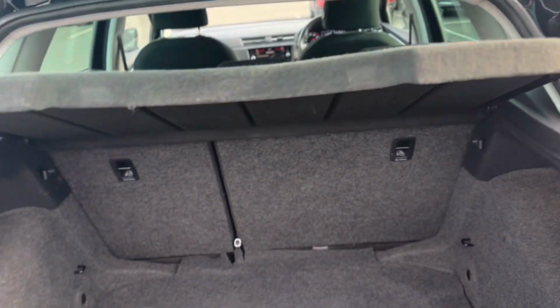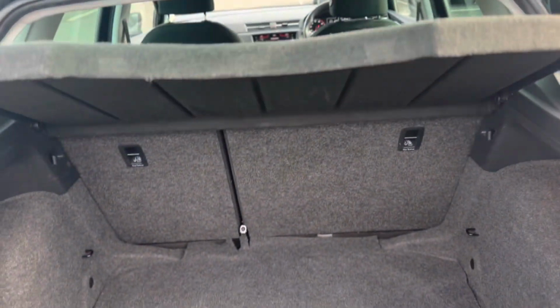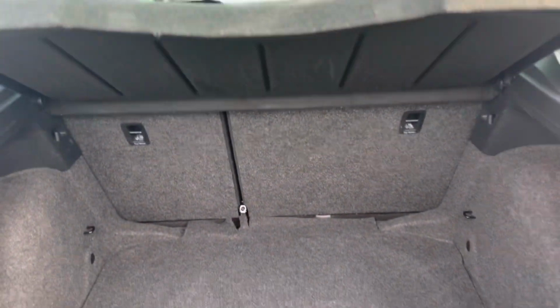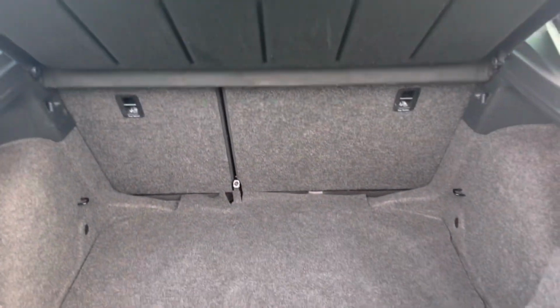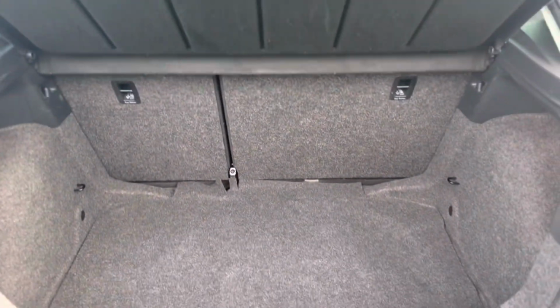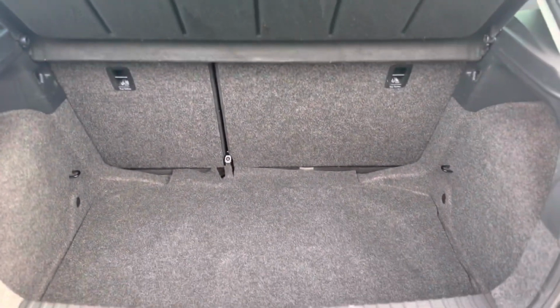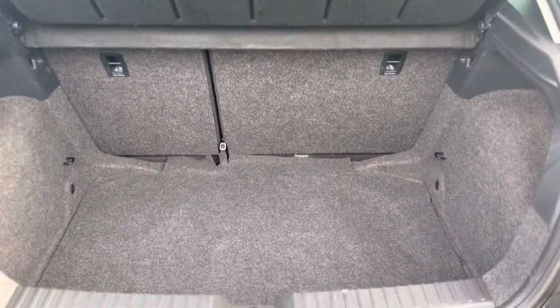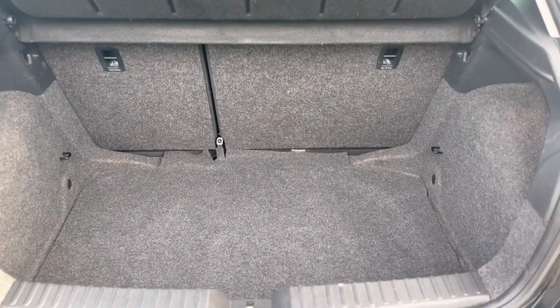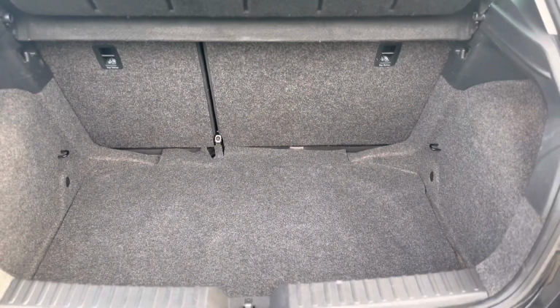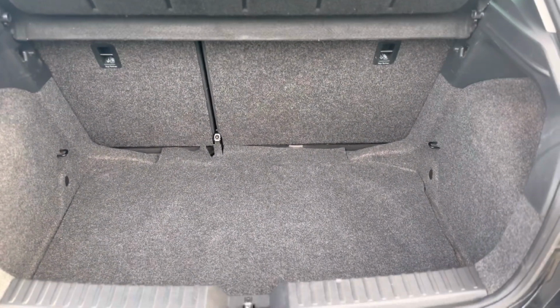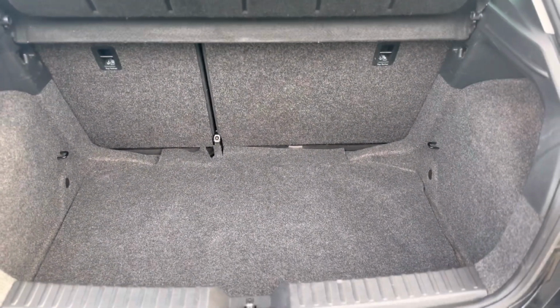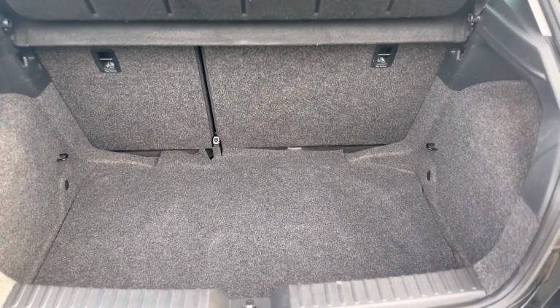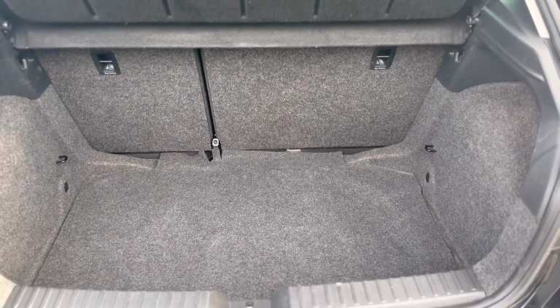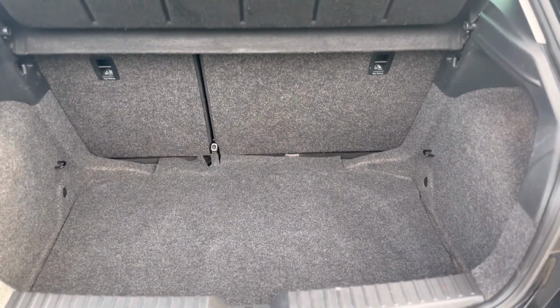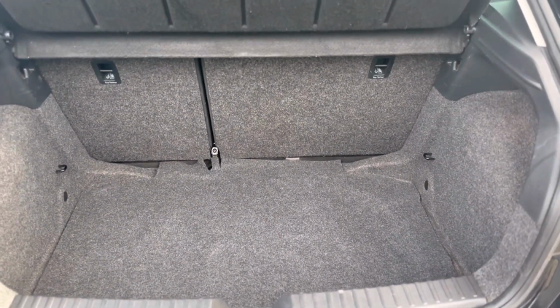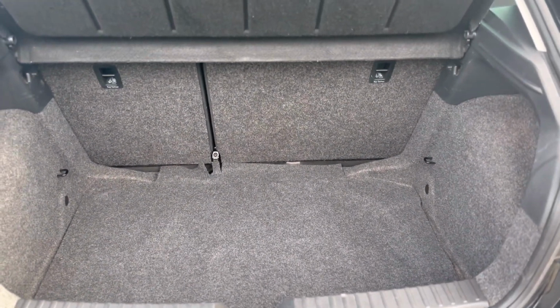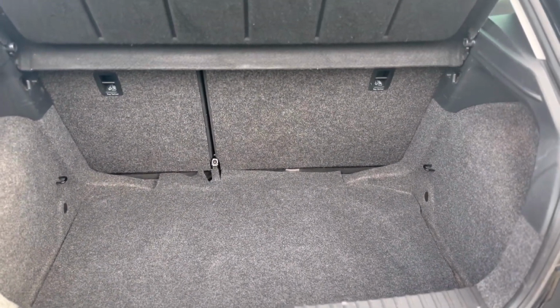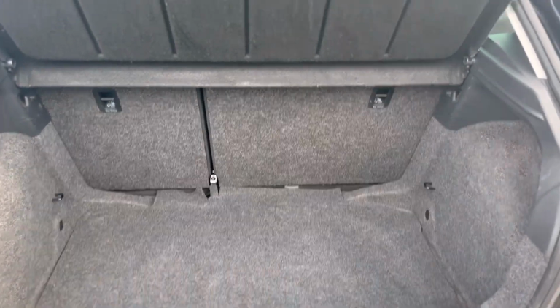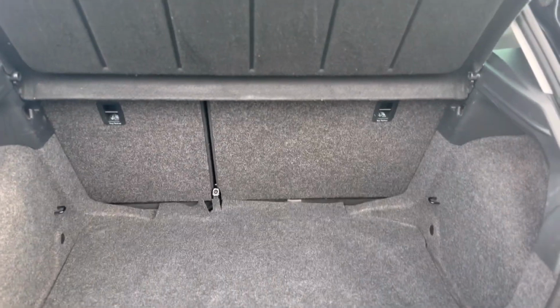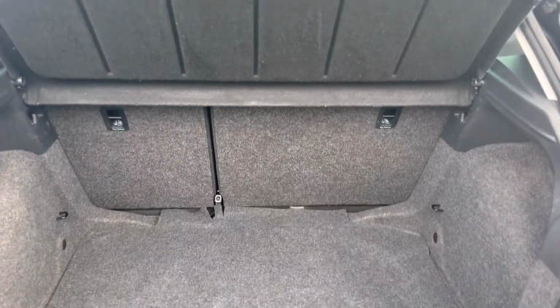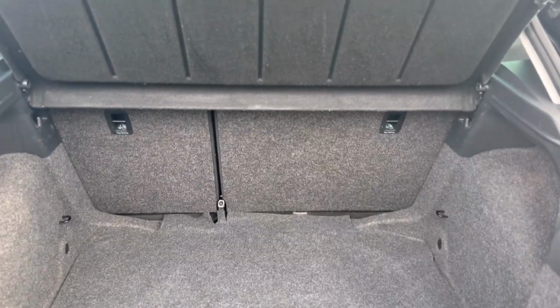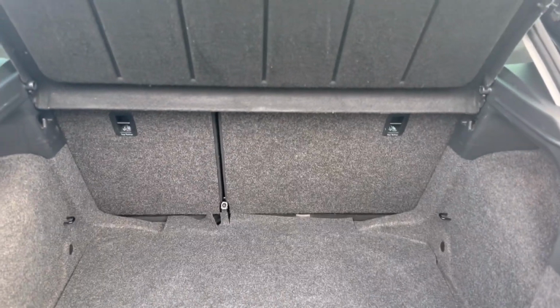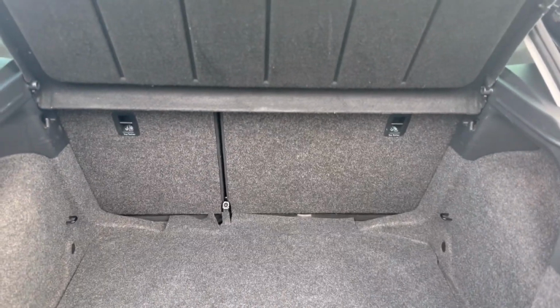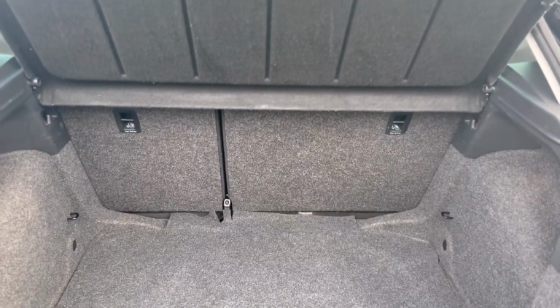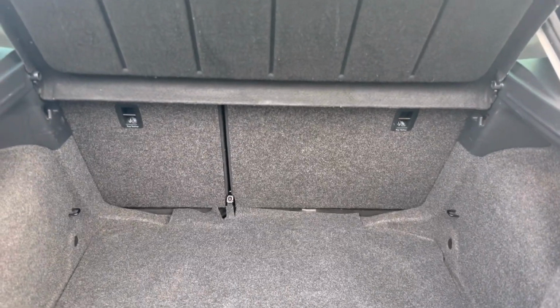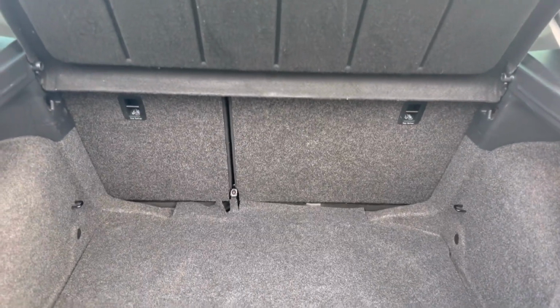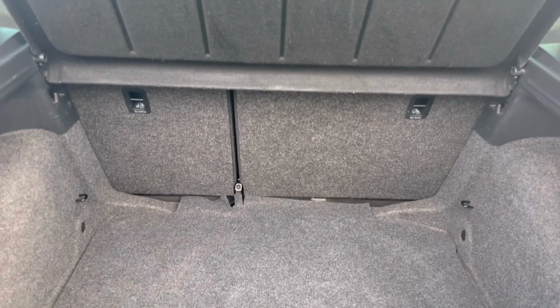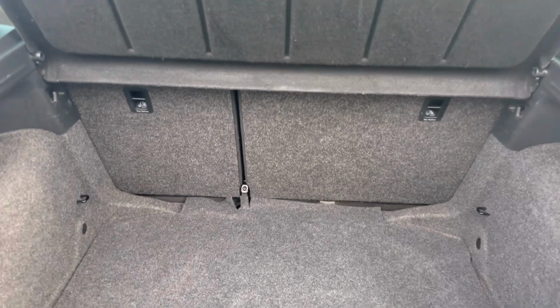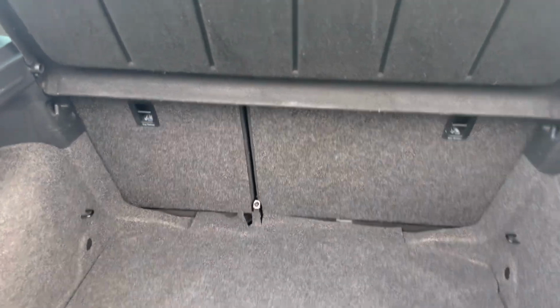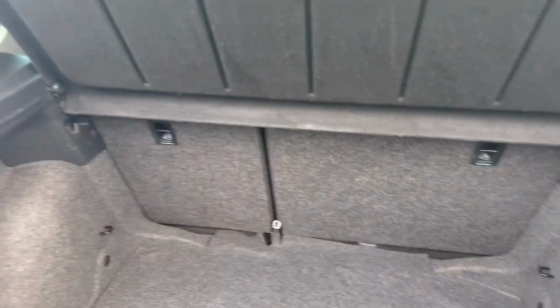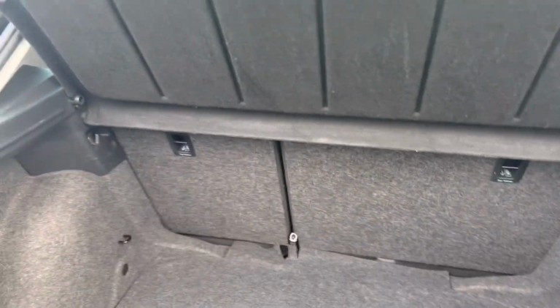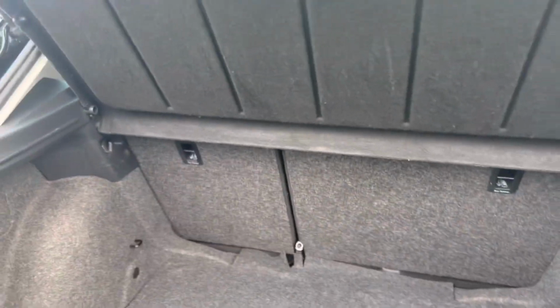A nice spacious boot for a hatch of its size, with a 60-40 split and tie-down points.